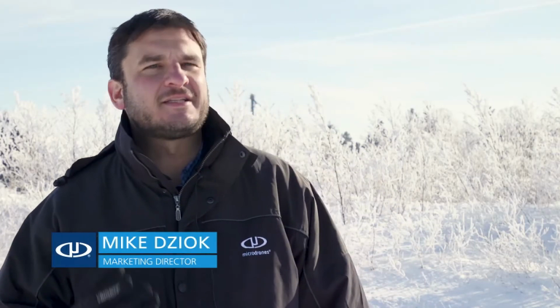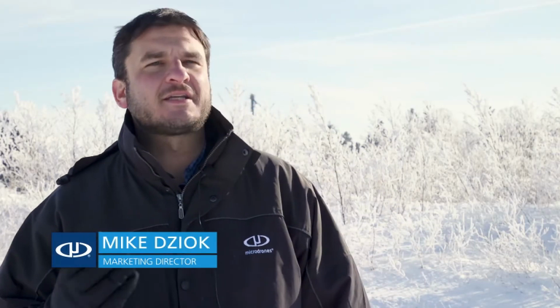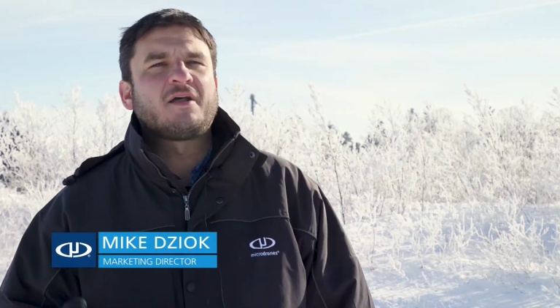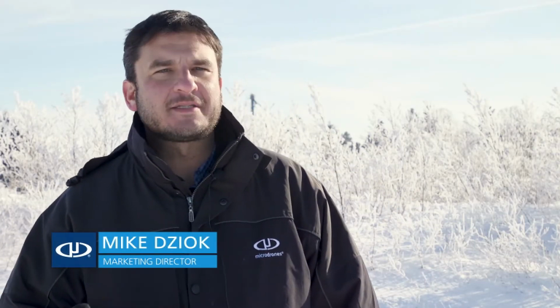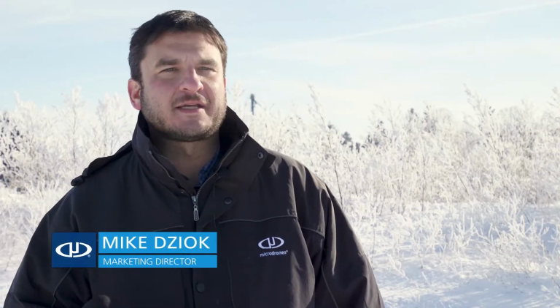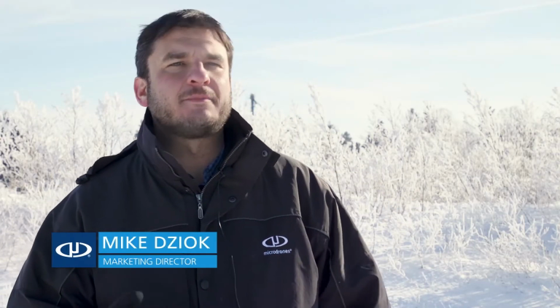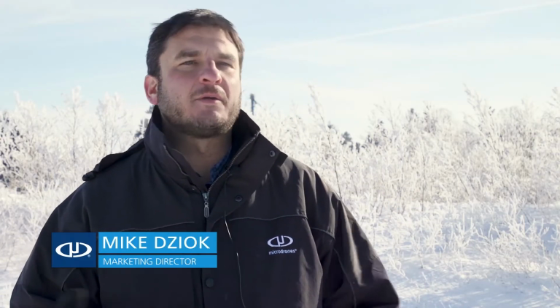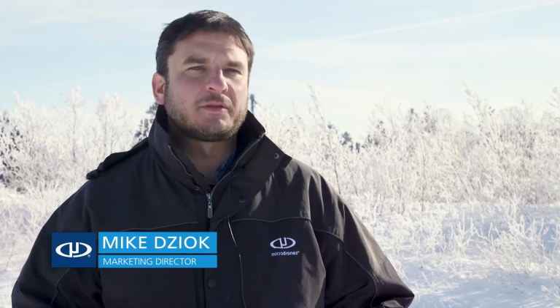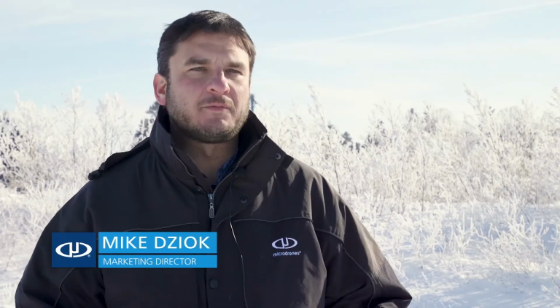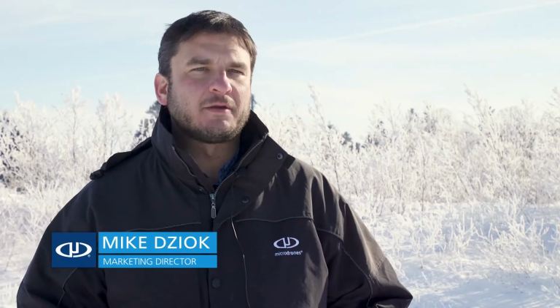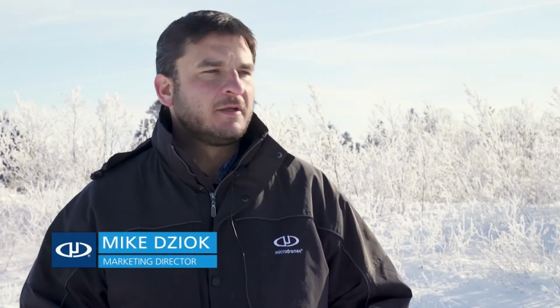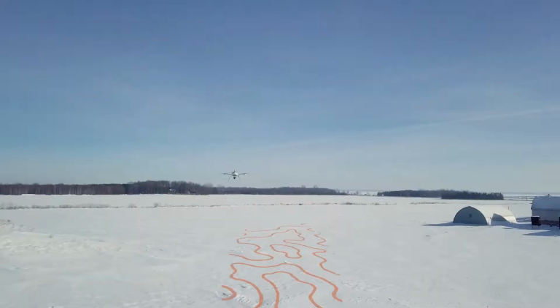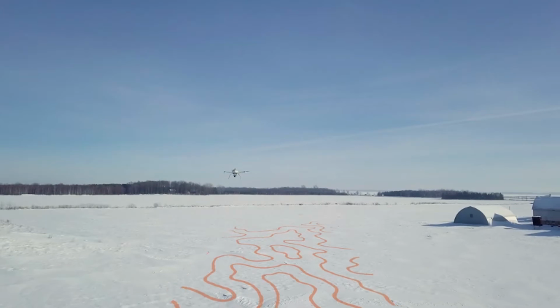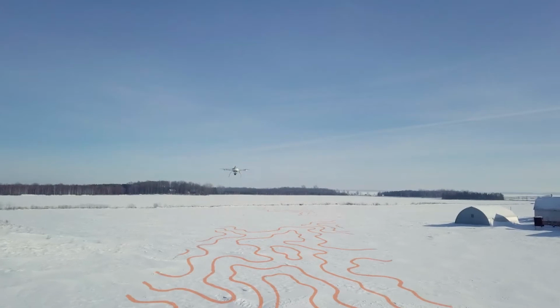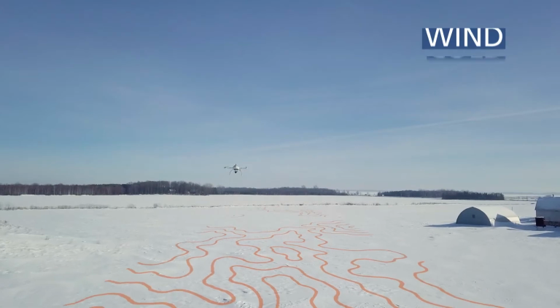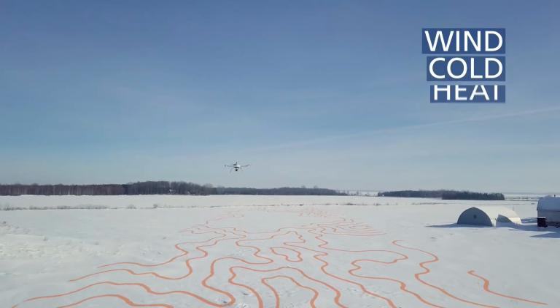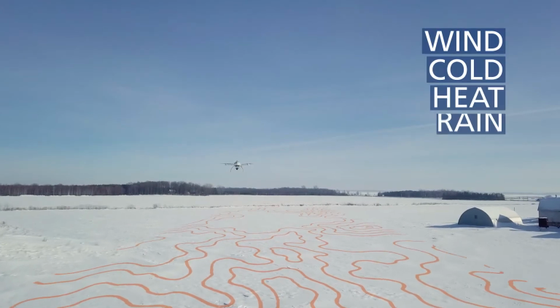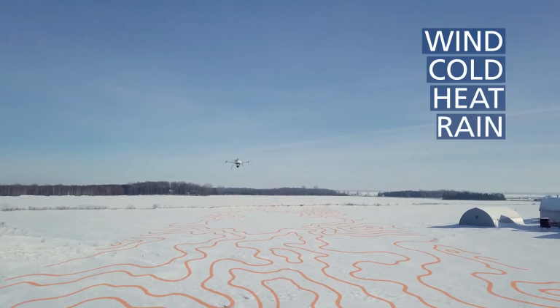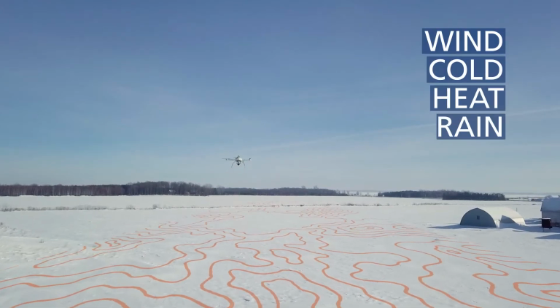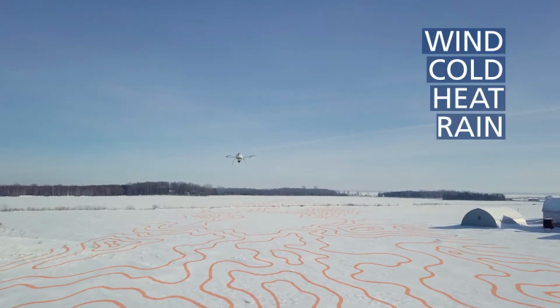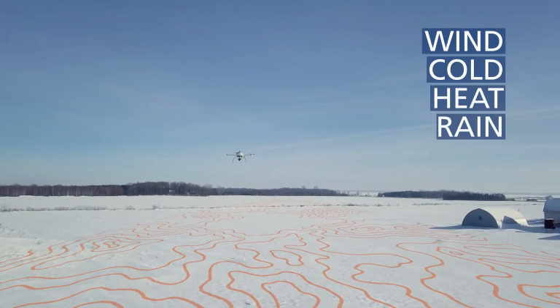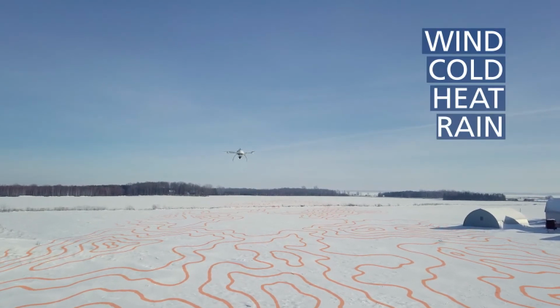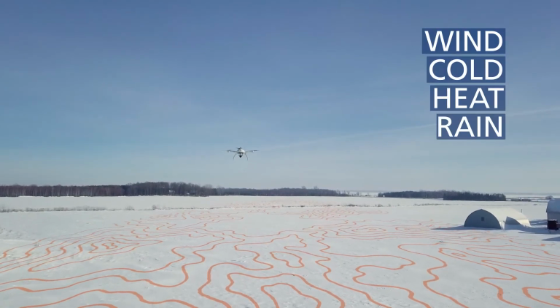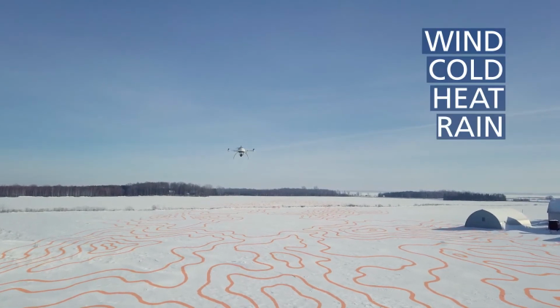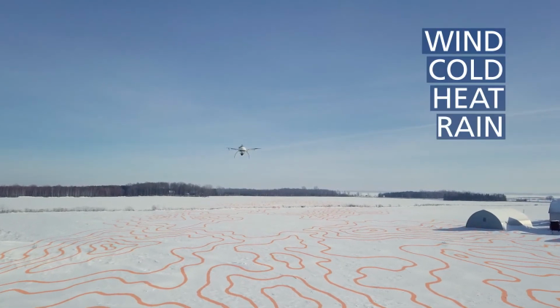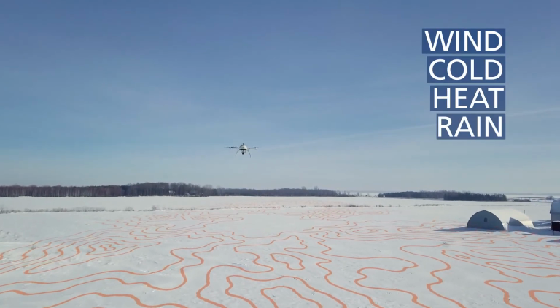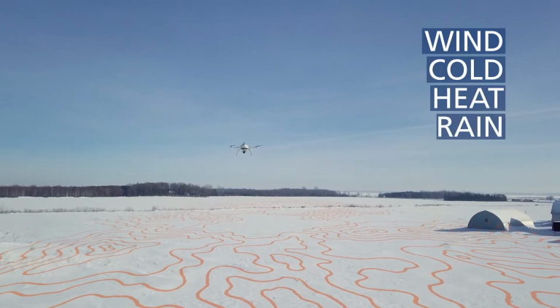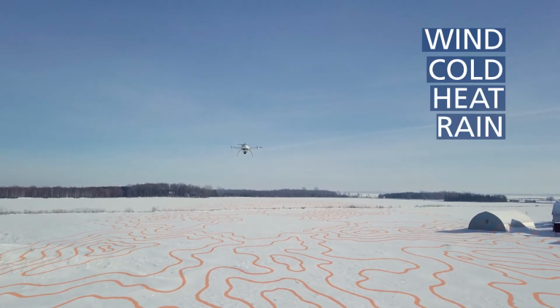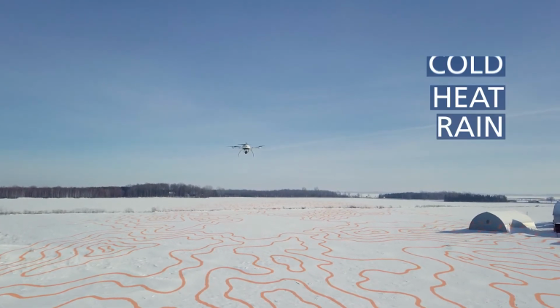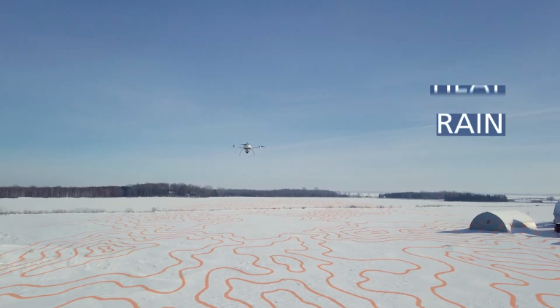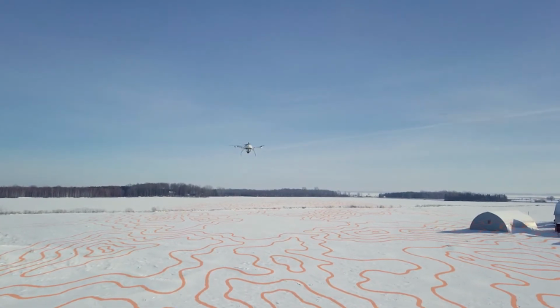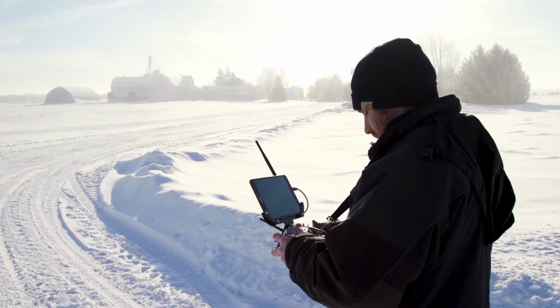It doesn't call in sick no matter what the weather. Wind, cold, heat, moisture — it's ready when you are.